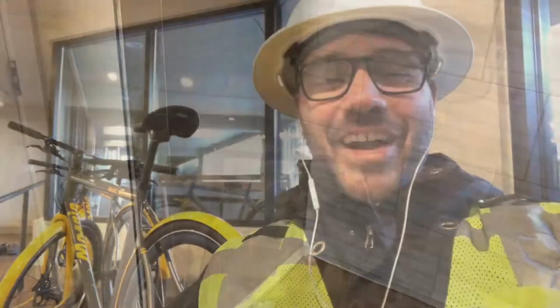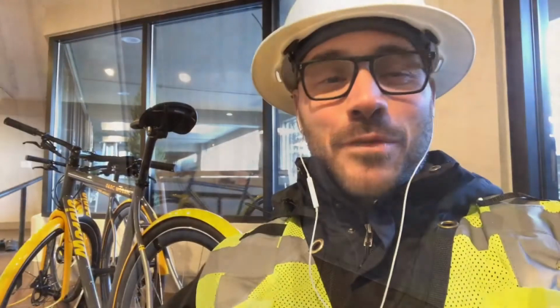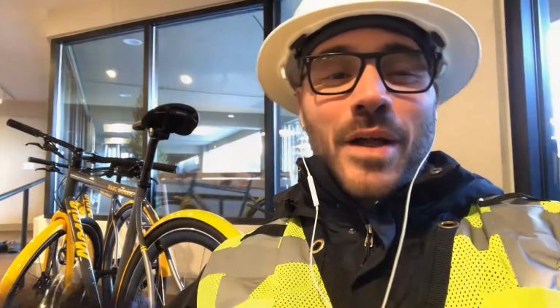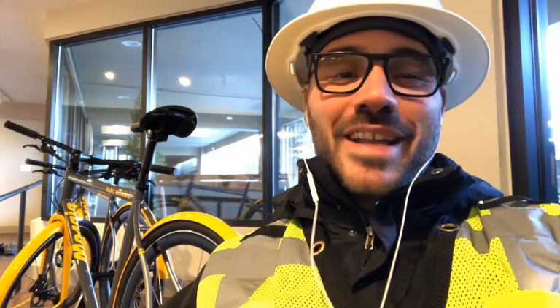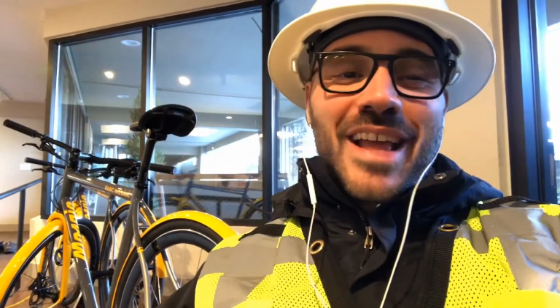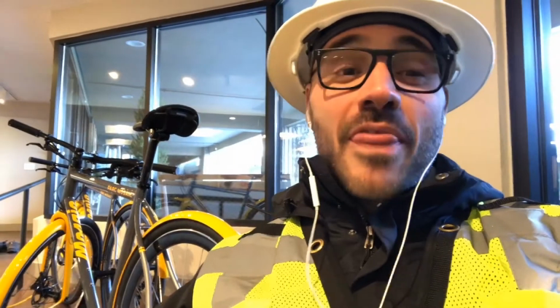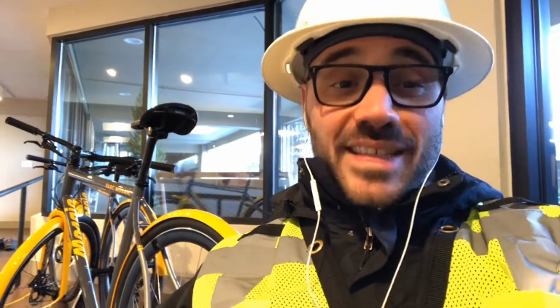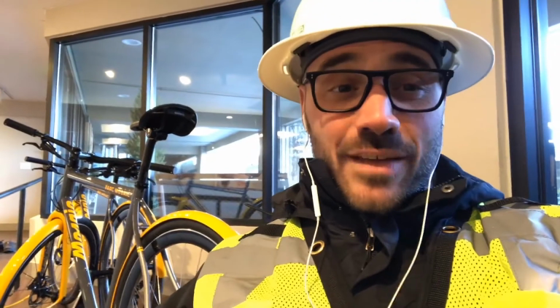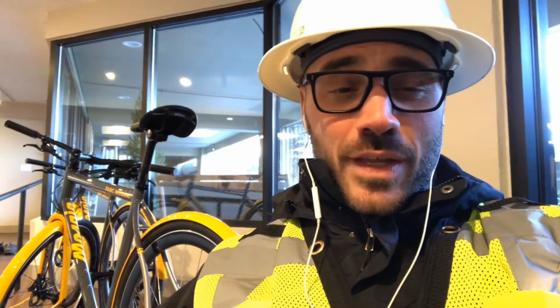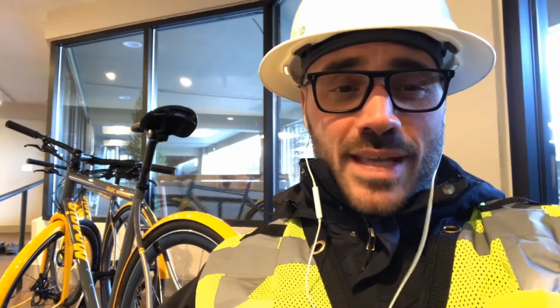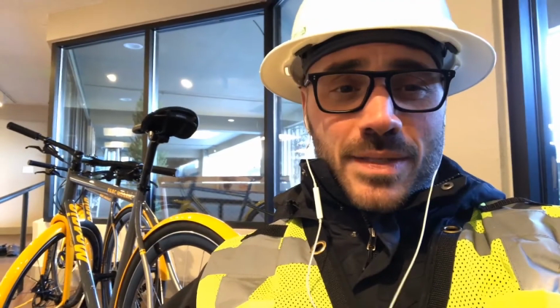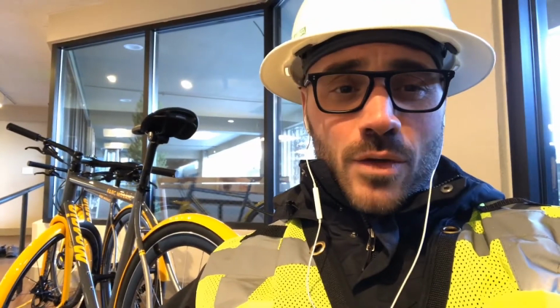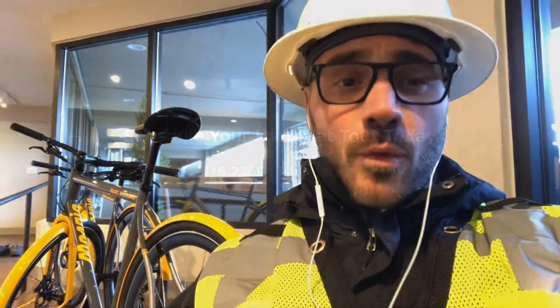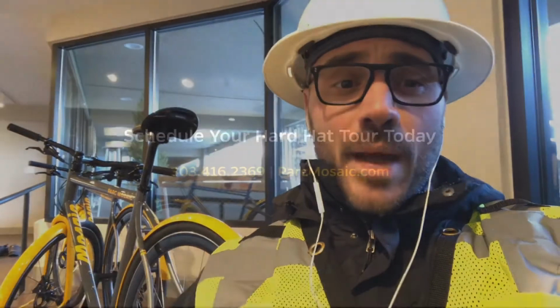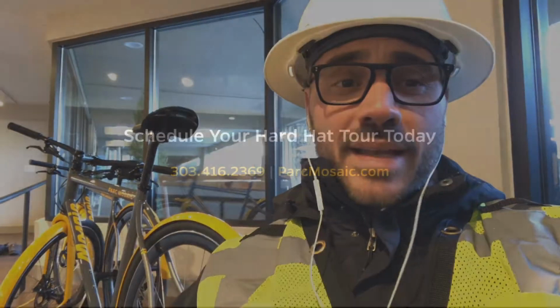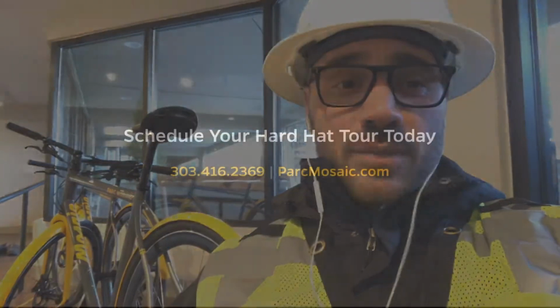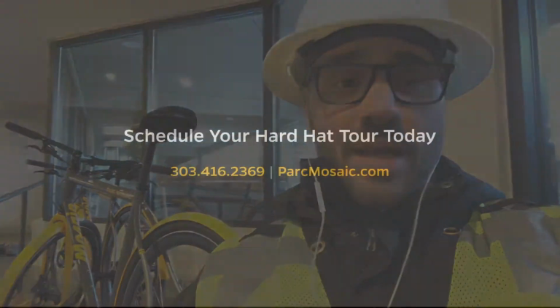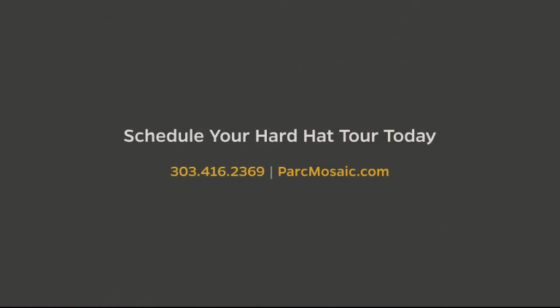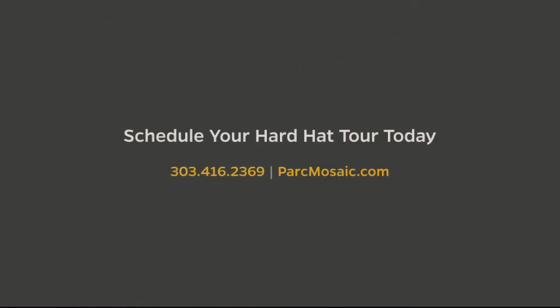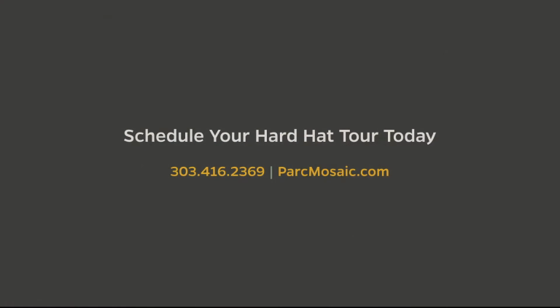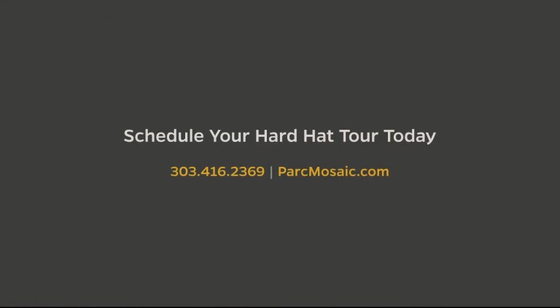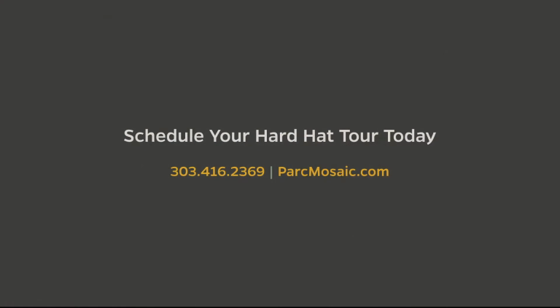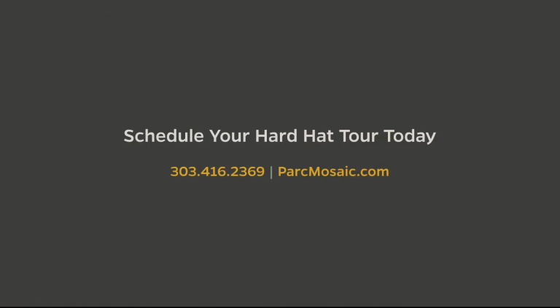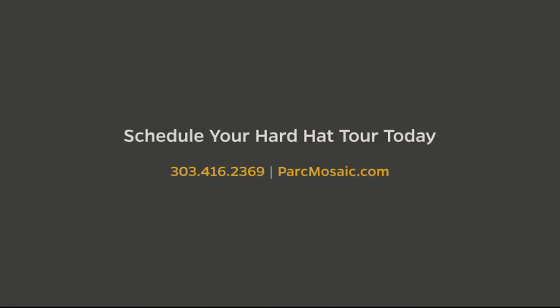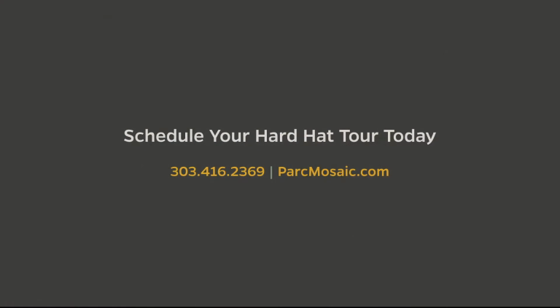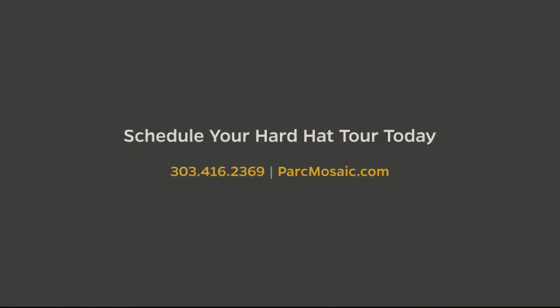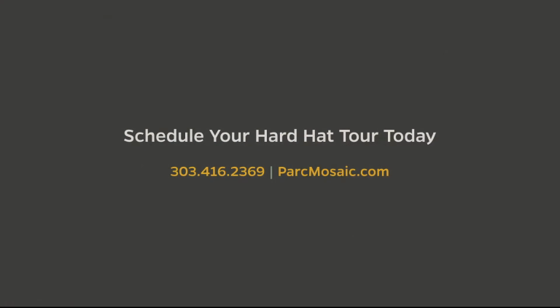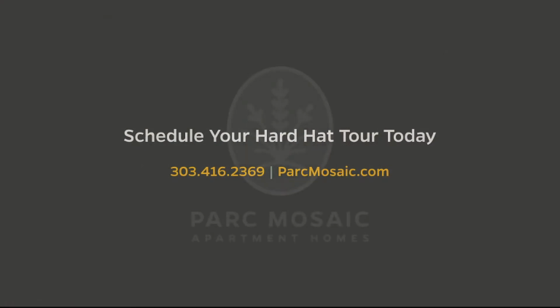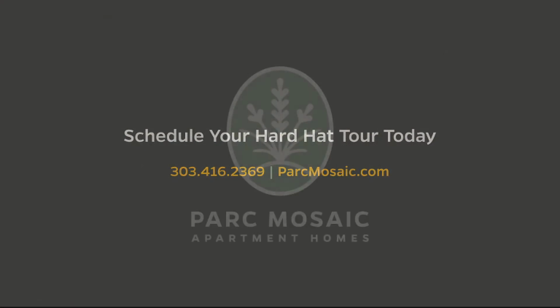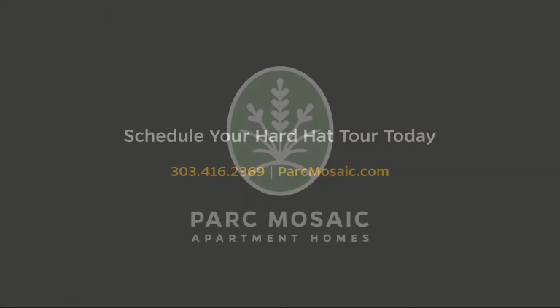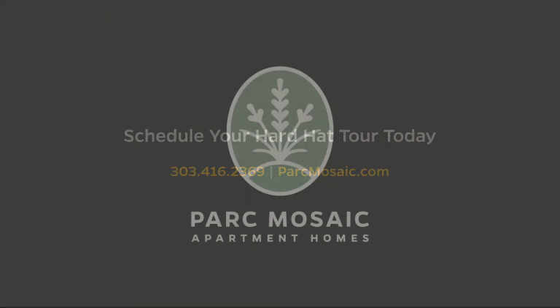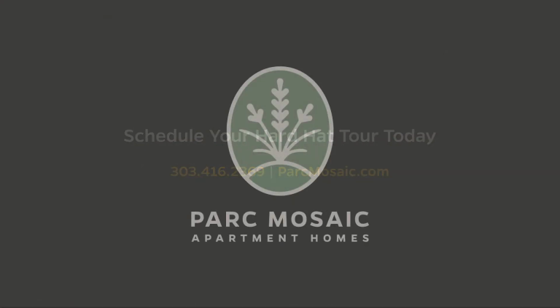Alright everybody, that's it for this episode. We'll be back next week in Boulder, Colorado at Park Mosaic Apartment Homes.